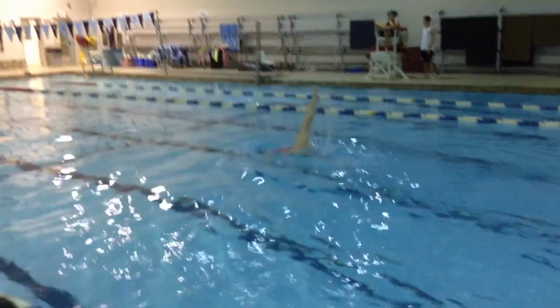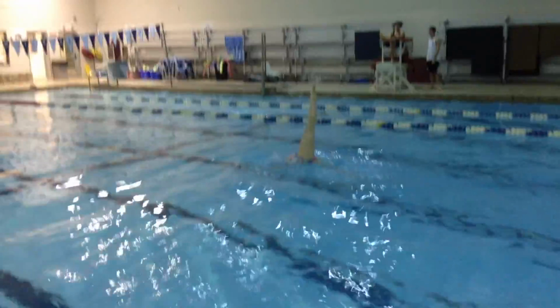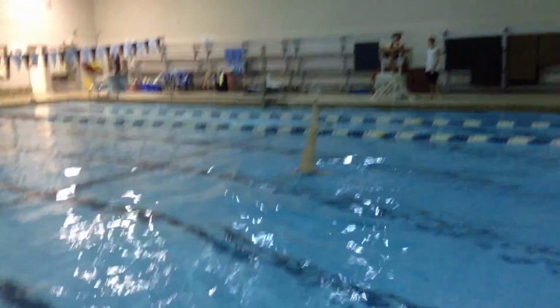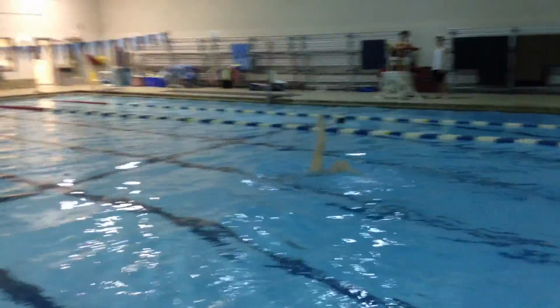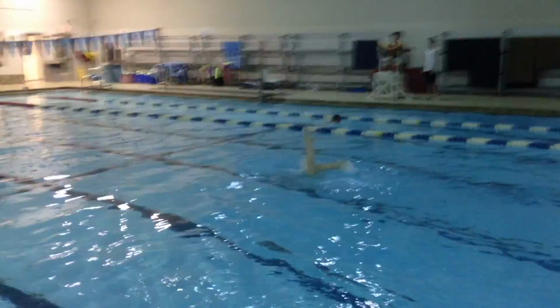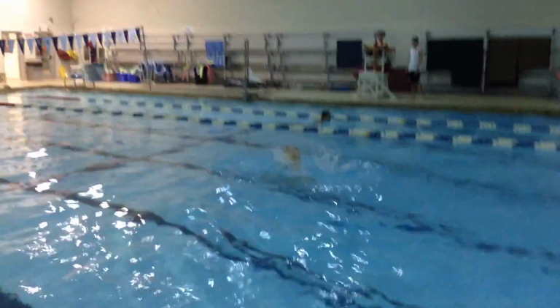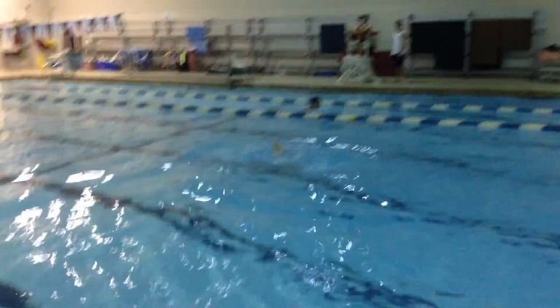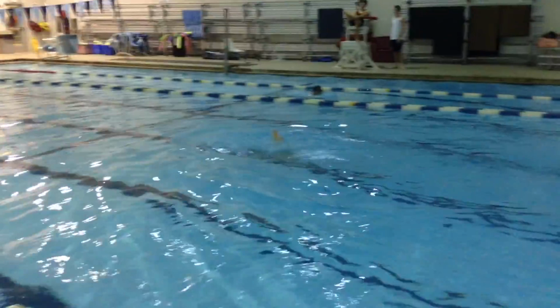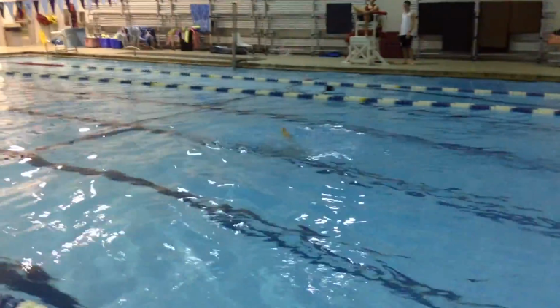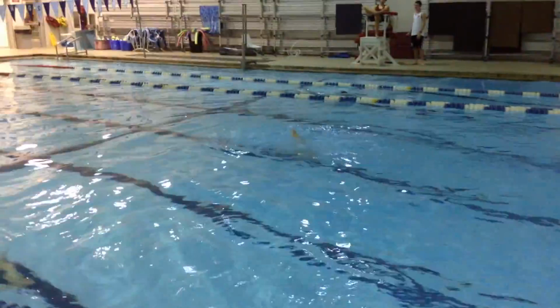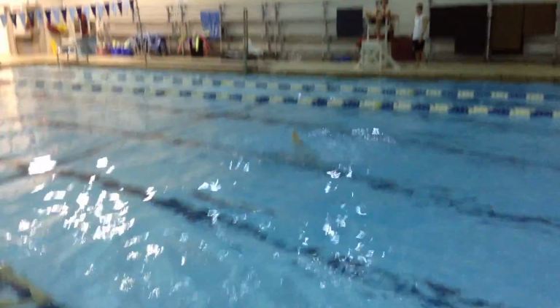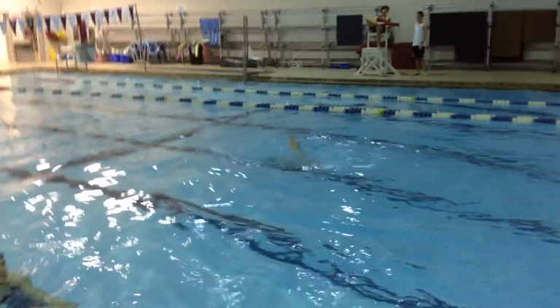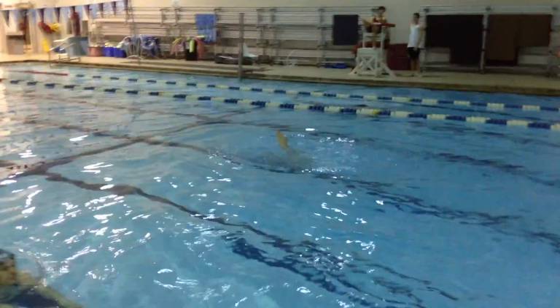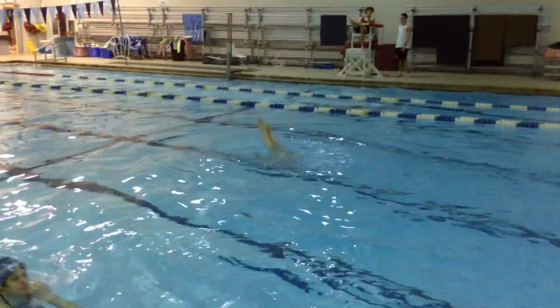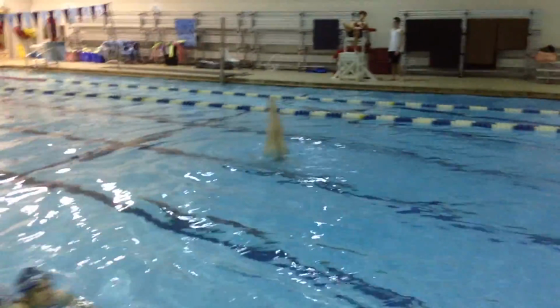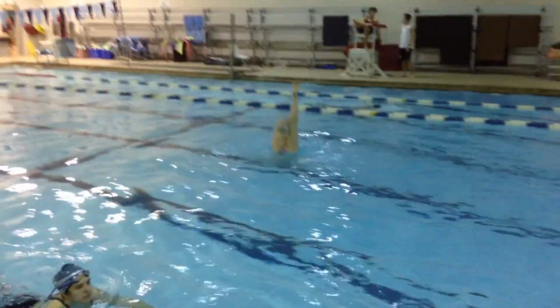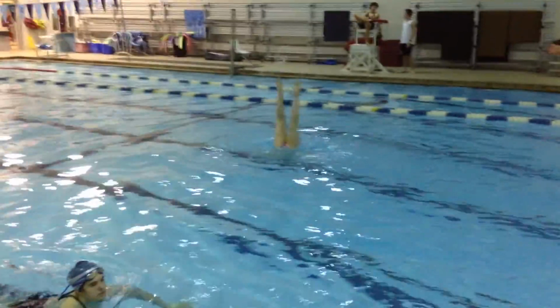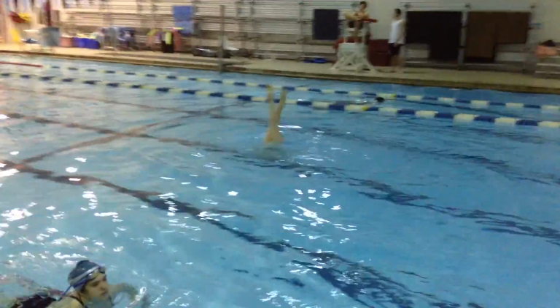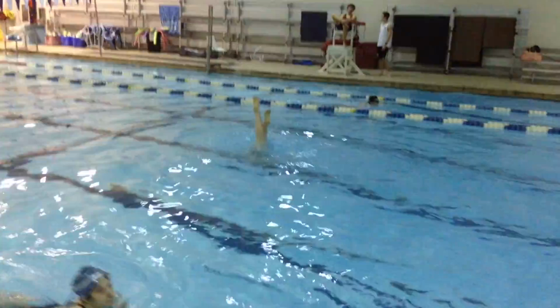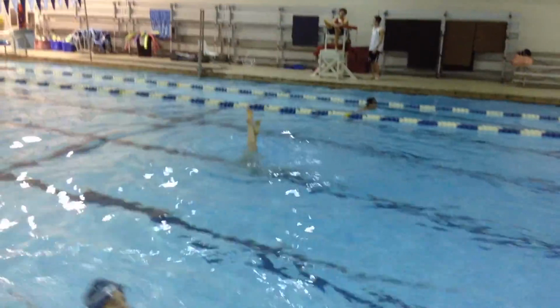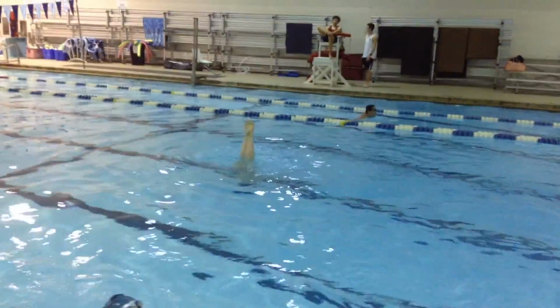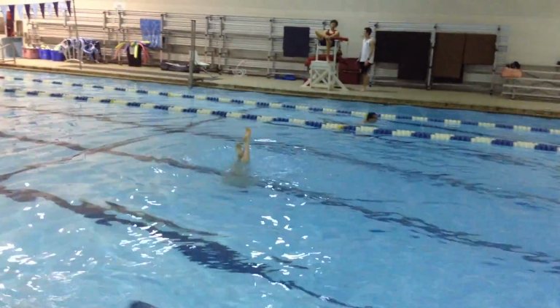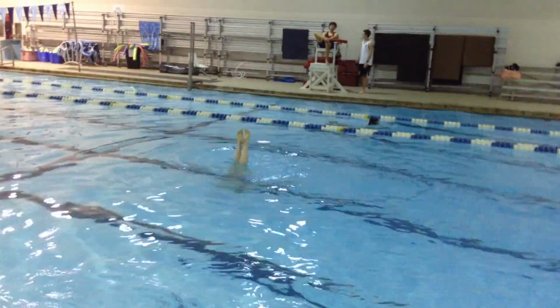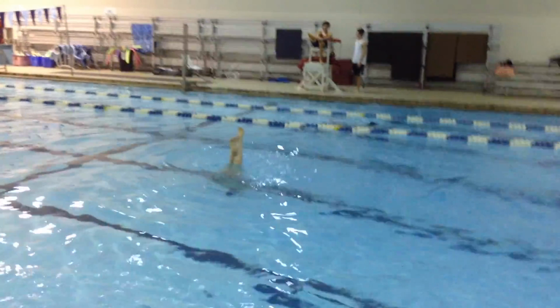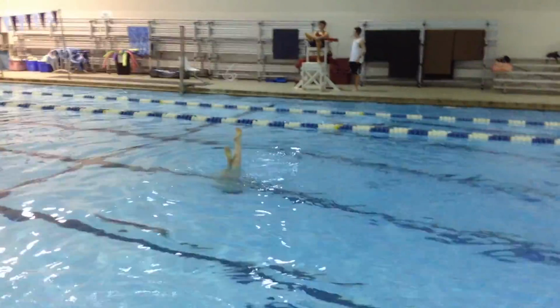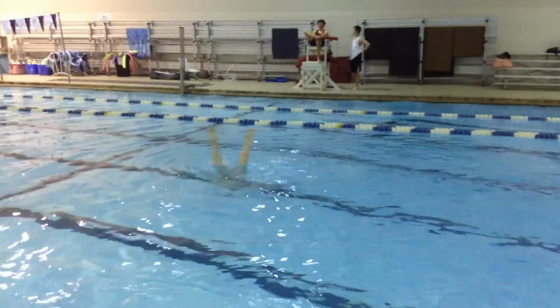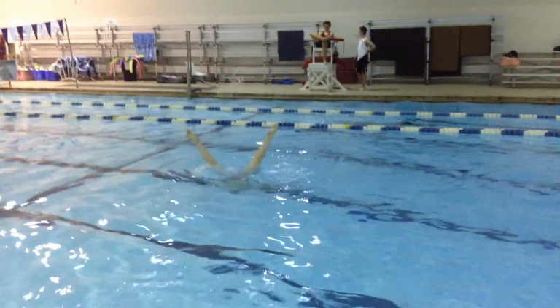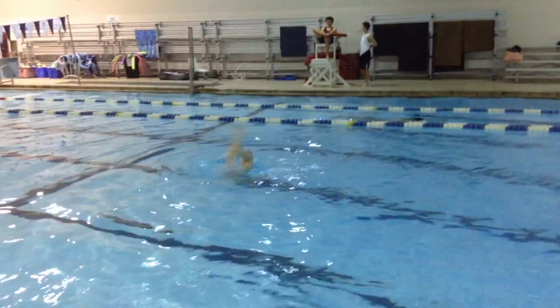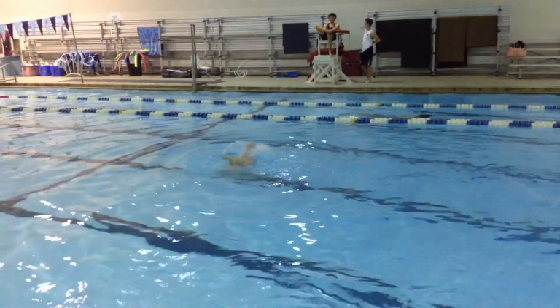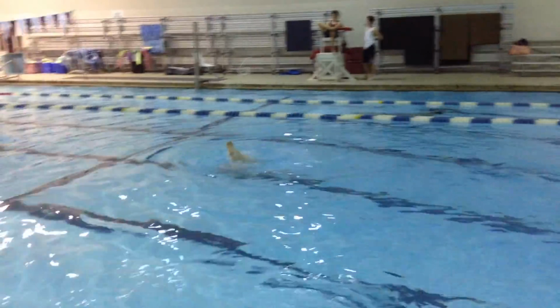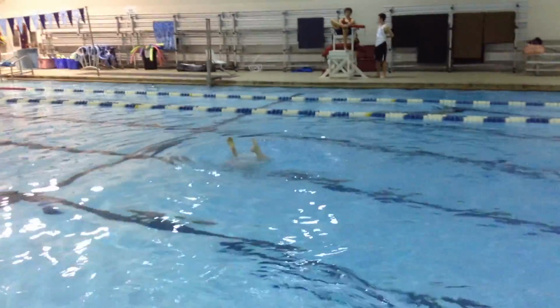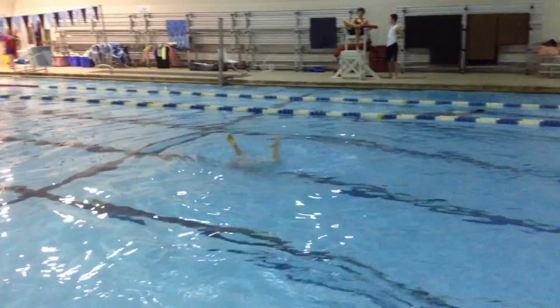You're dropping your chest before you push up, so you're getting really high in the ballet leg but you're dropping before you go up.